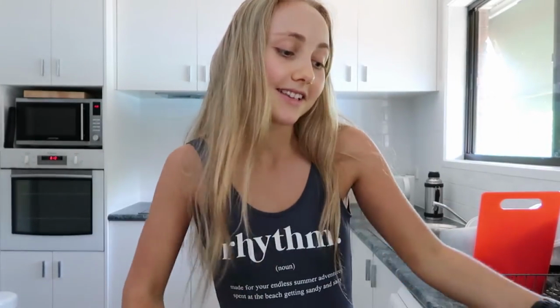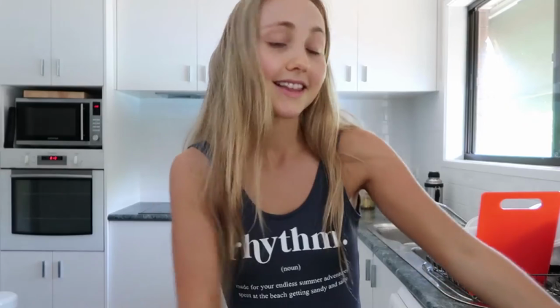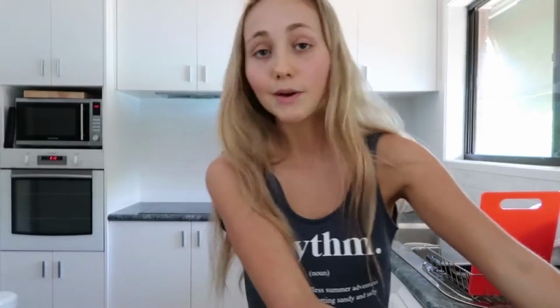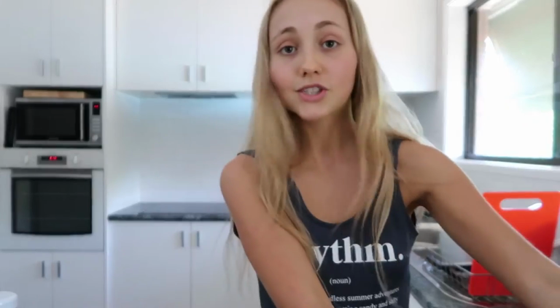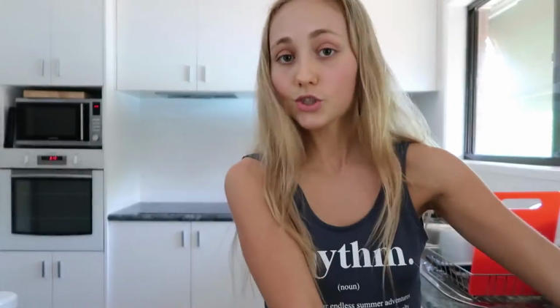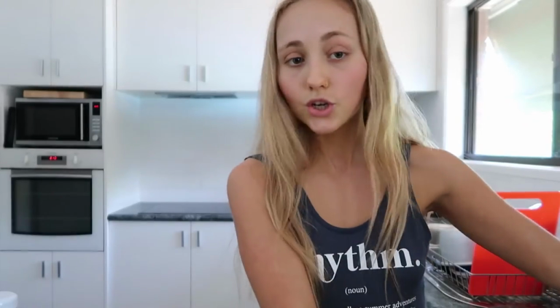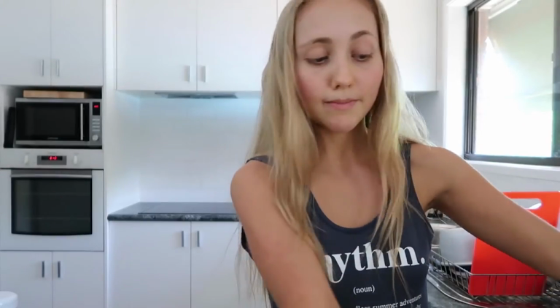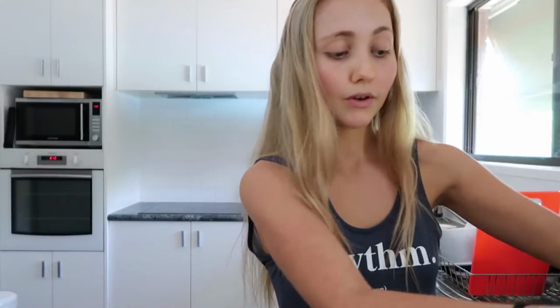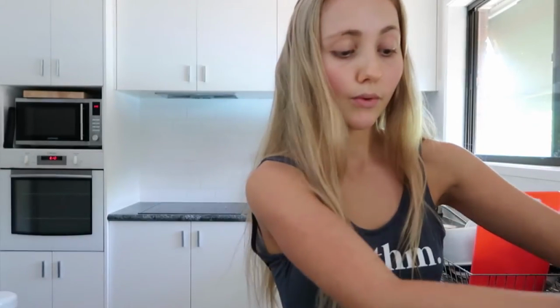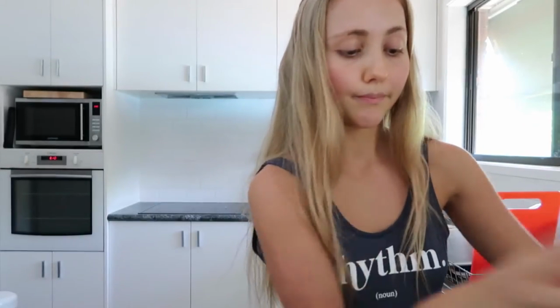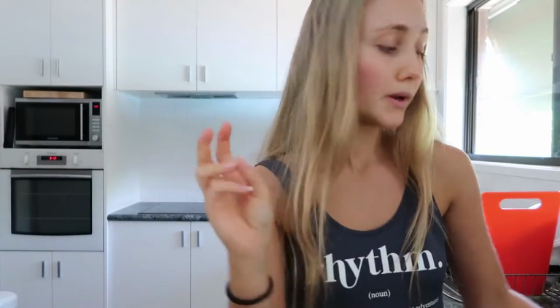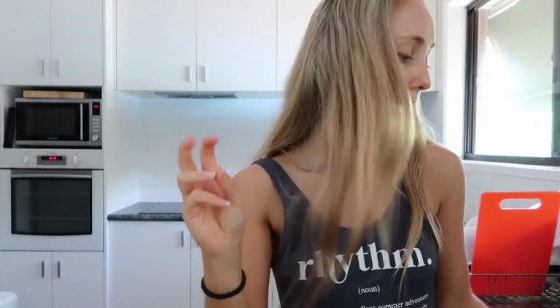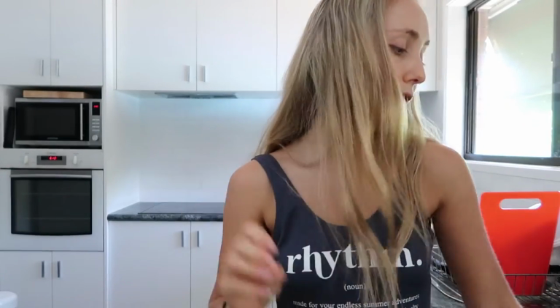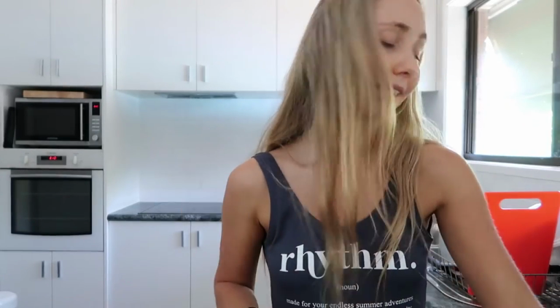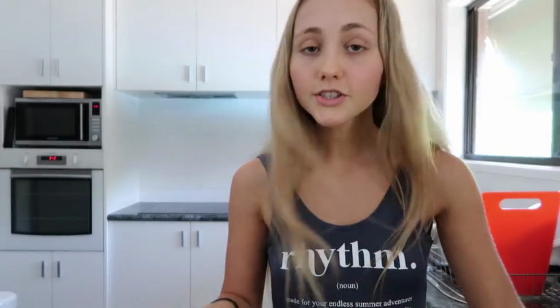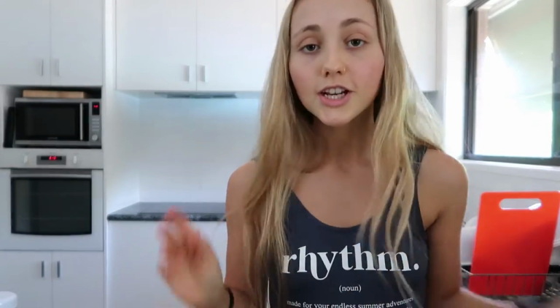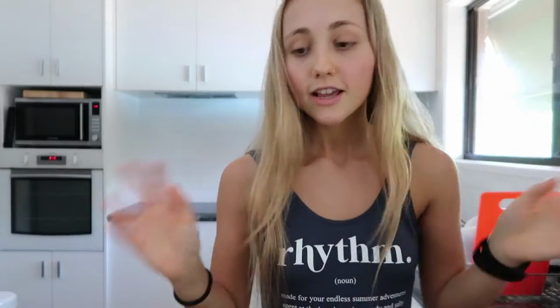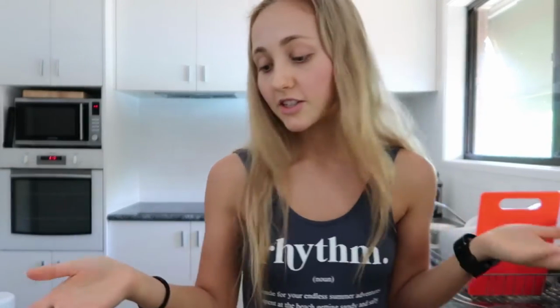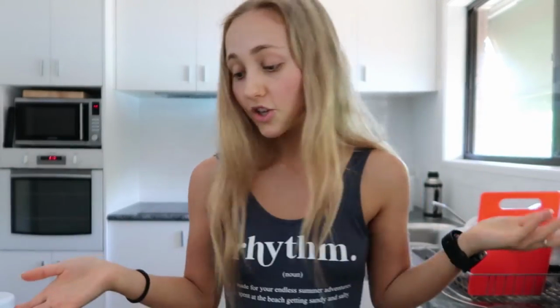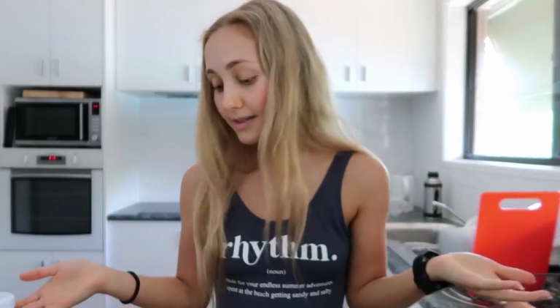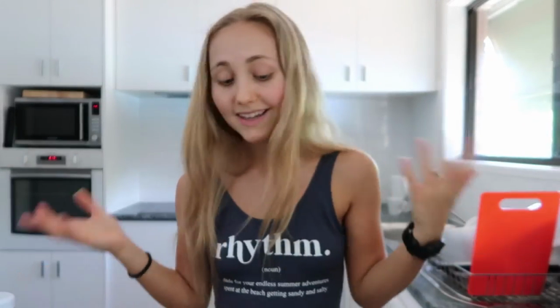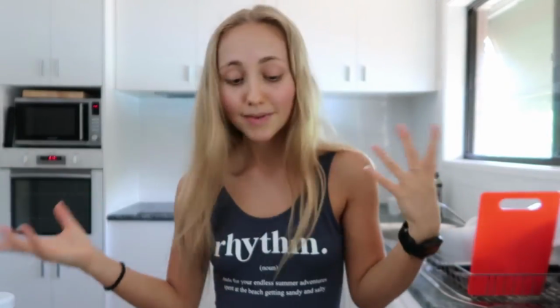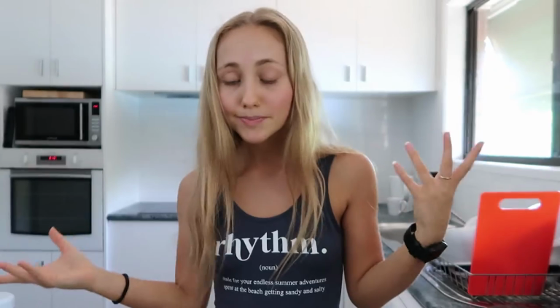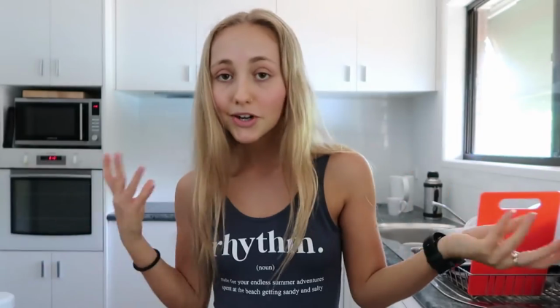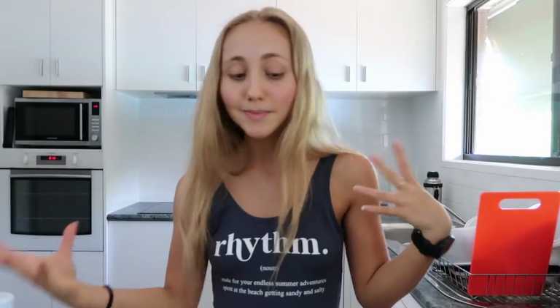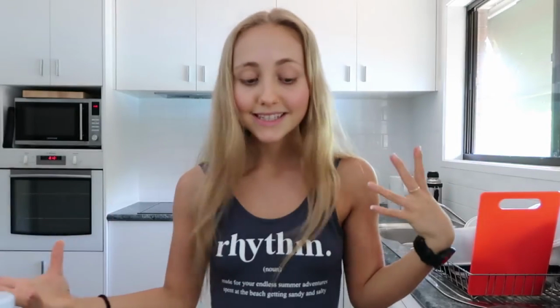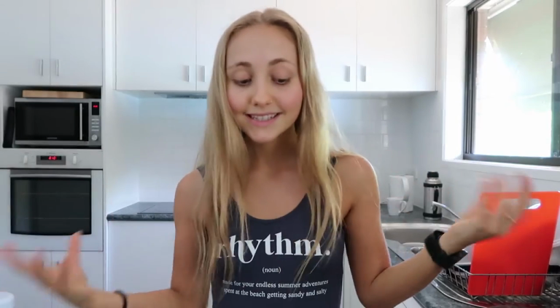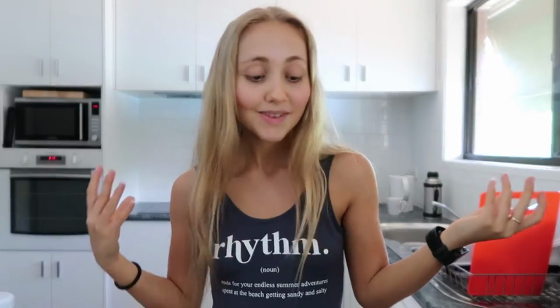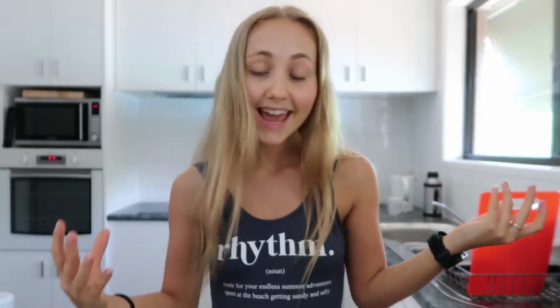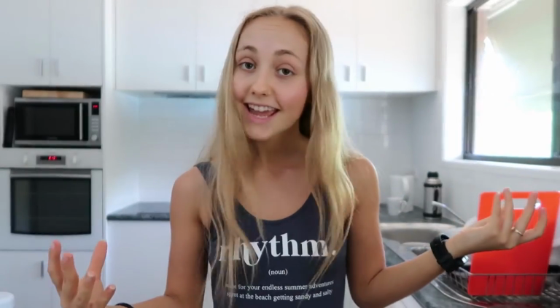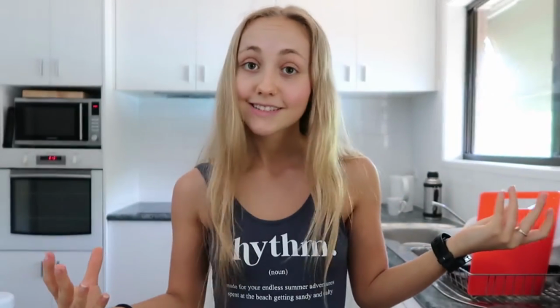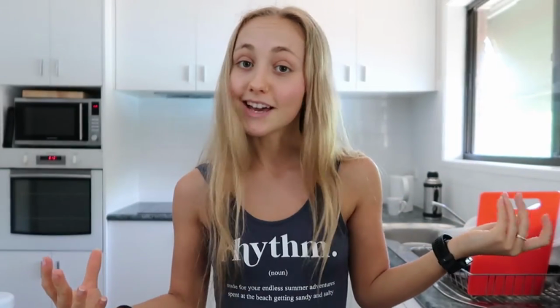I decided I would just show you my little meal prep of my lunch so you guys might get some inspo, some ideas — and yeah!